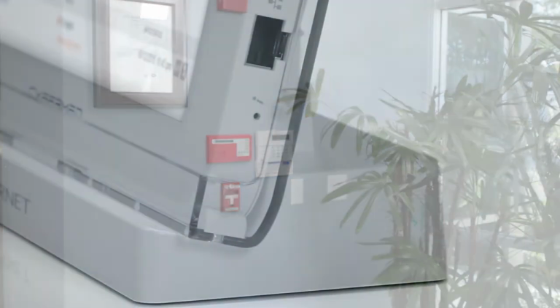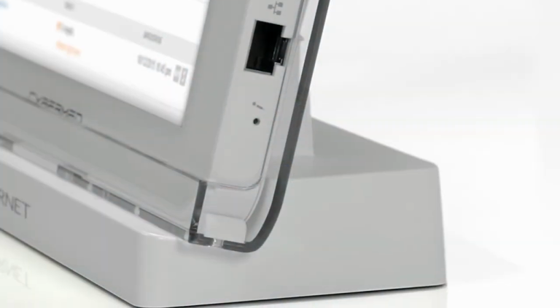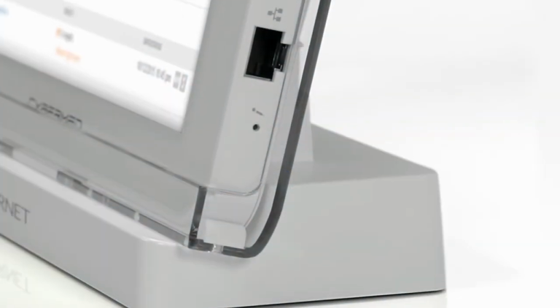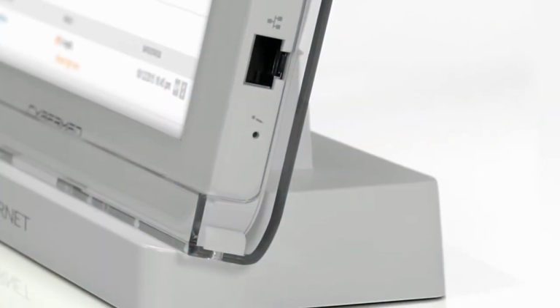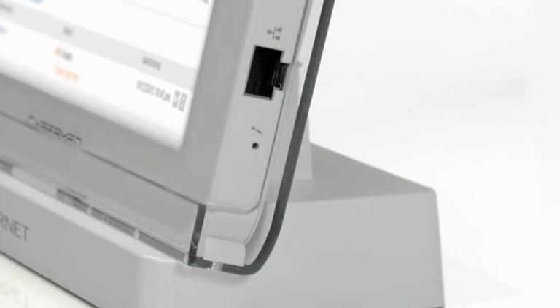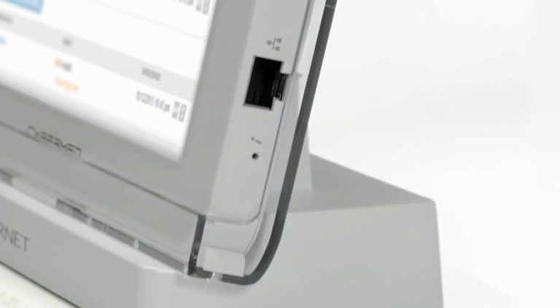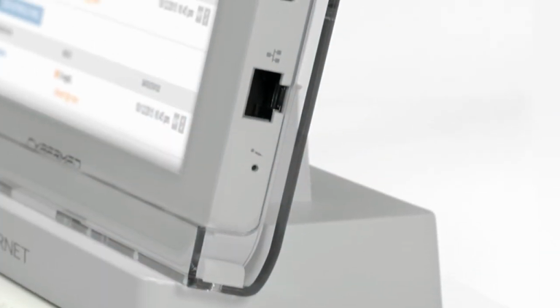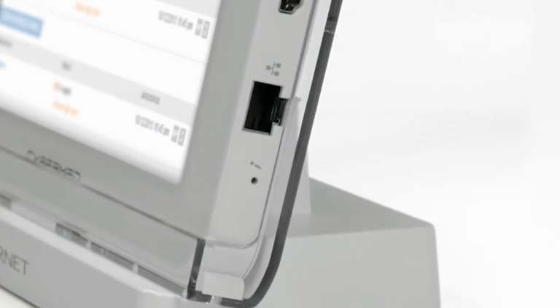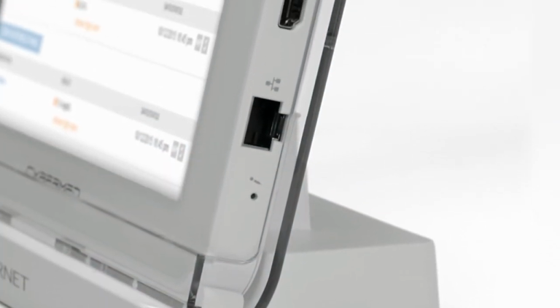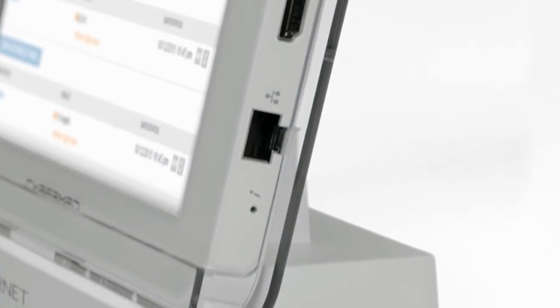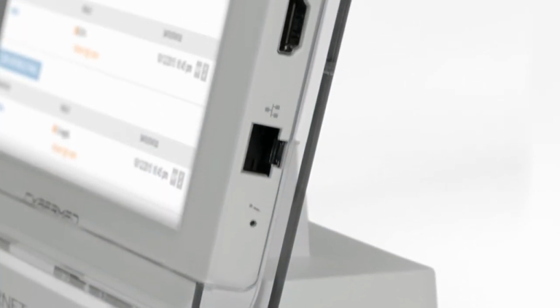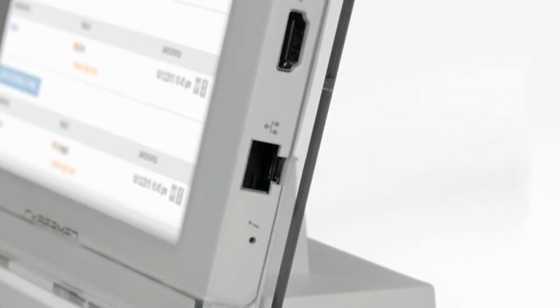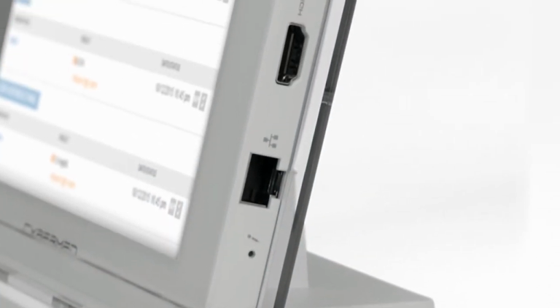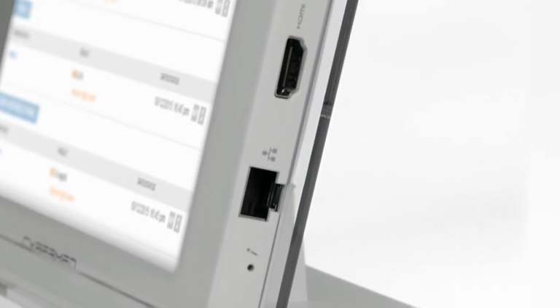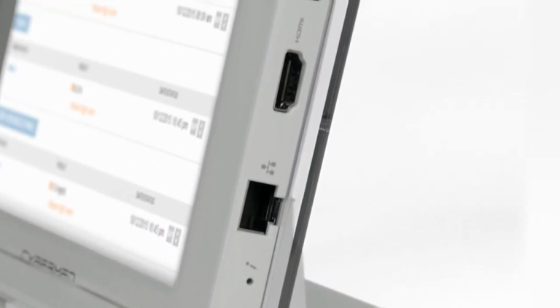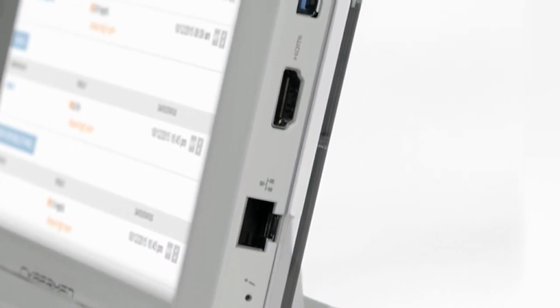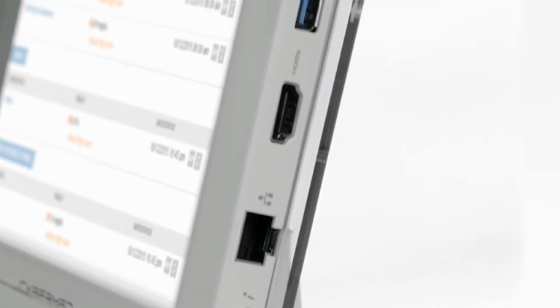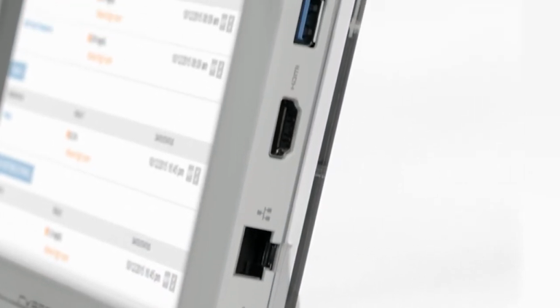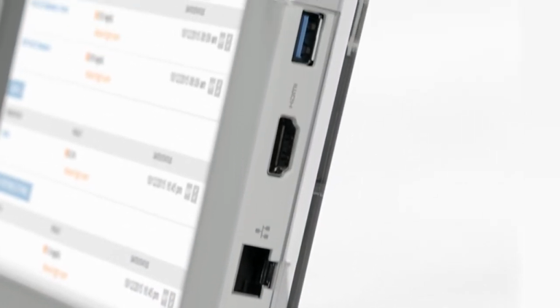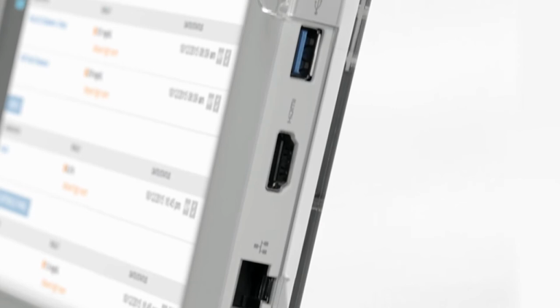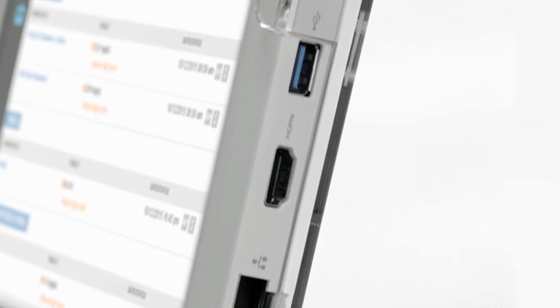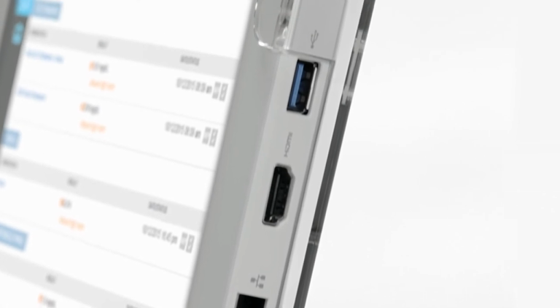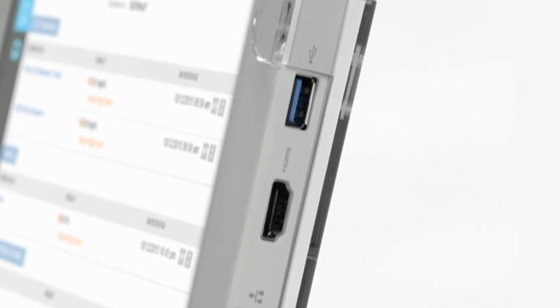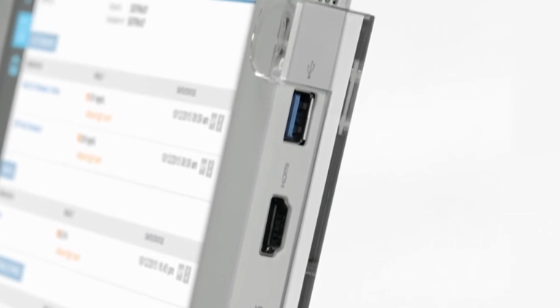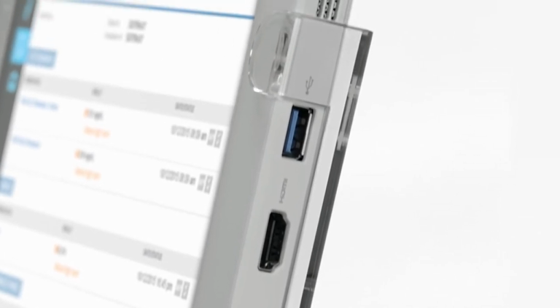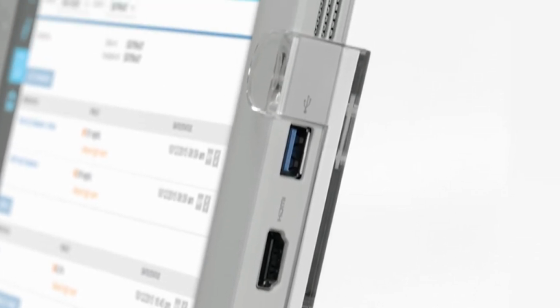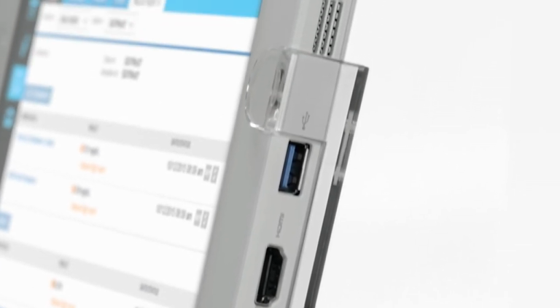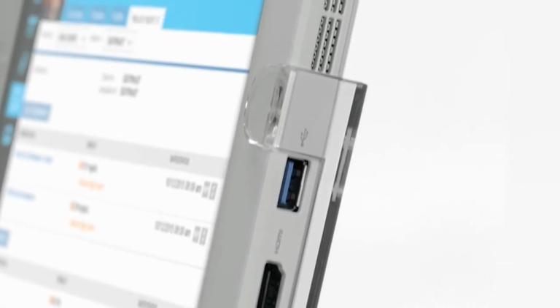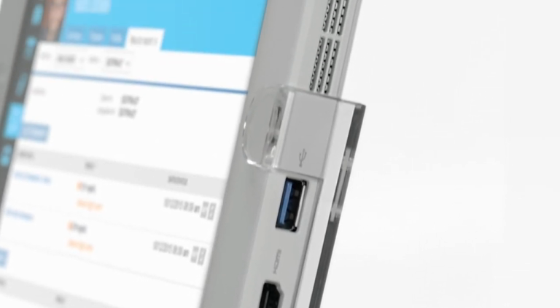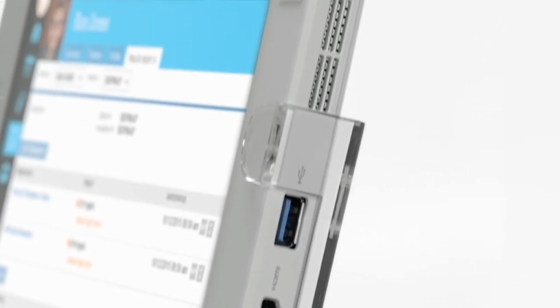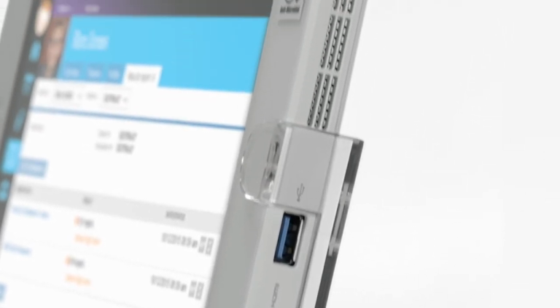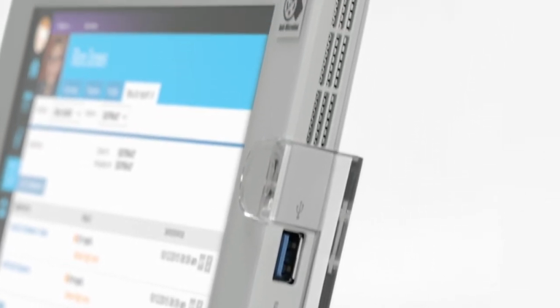Full-size LAN, USB, and HDMI ports allow you to integrate the T10C with a number of other devices as well.